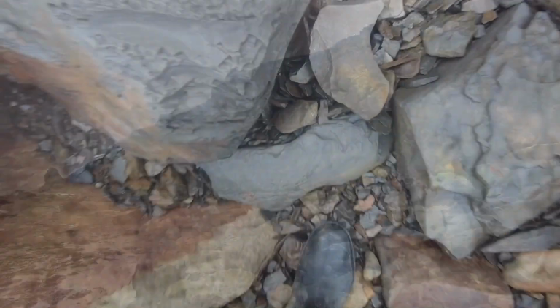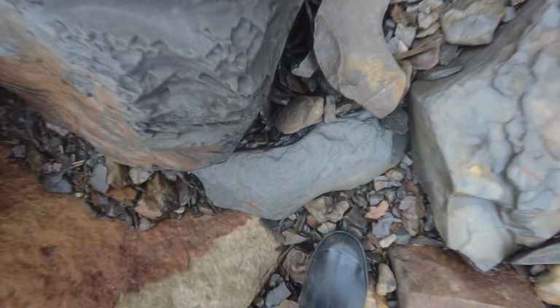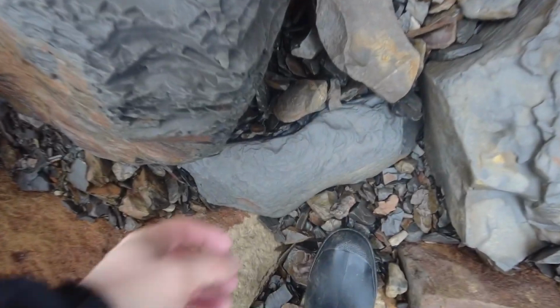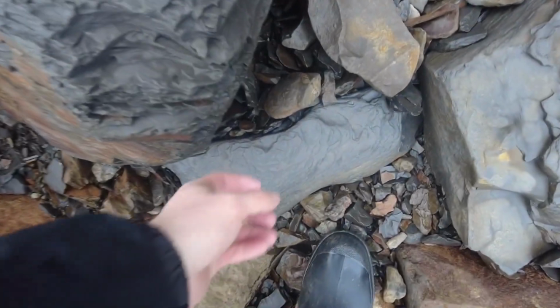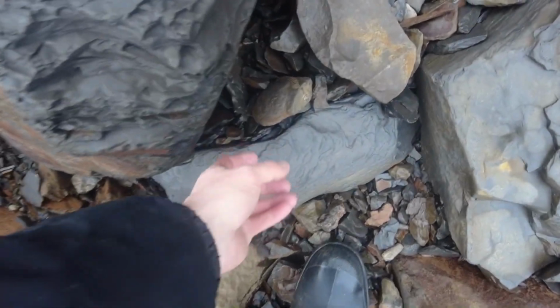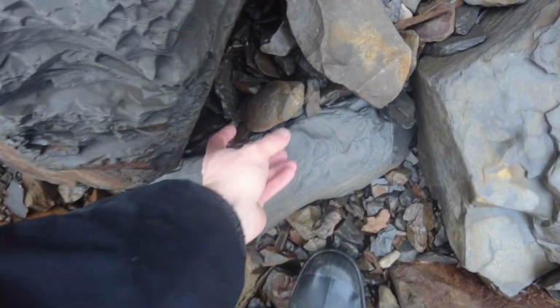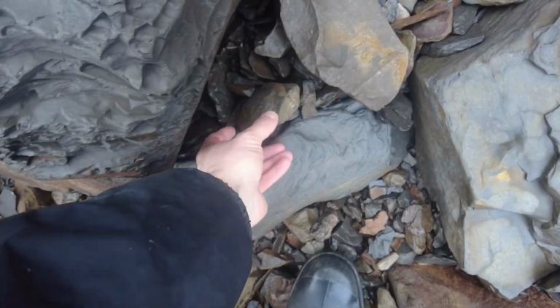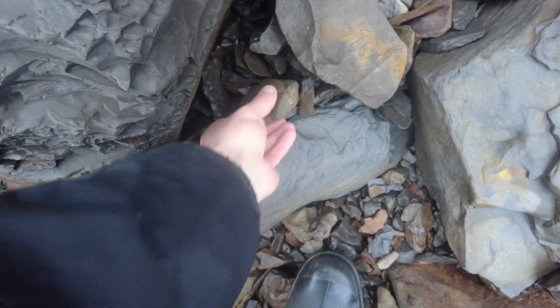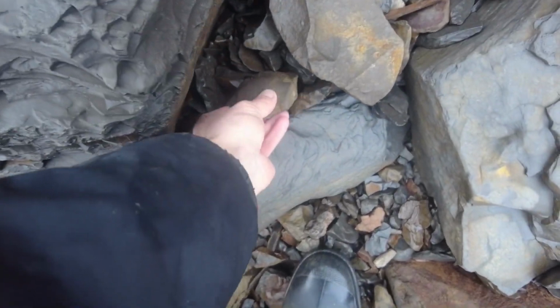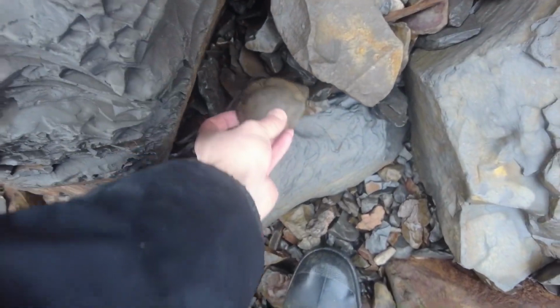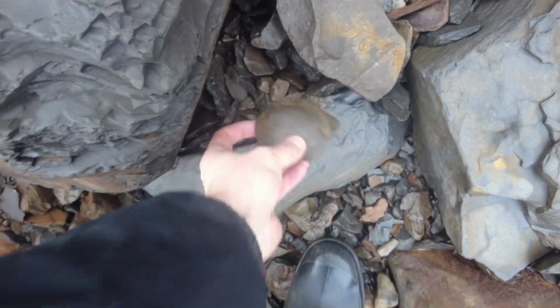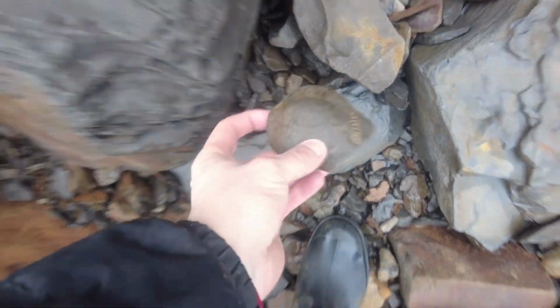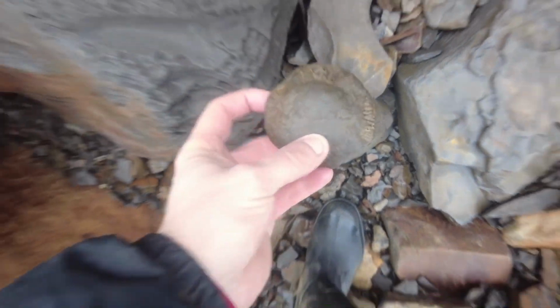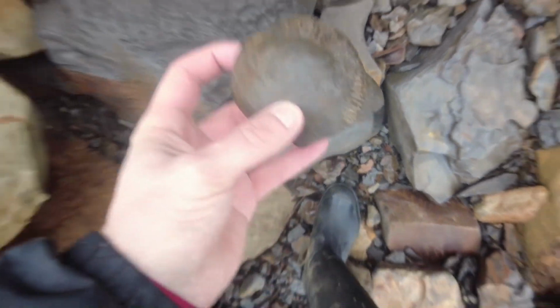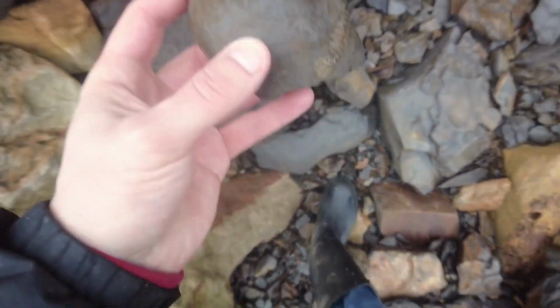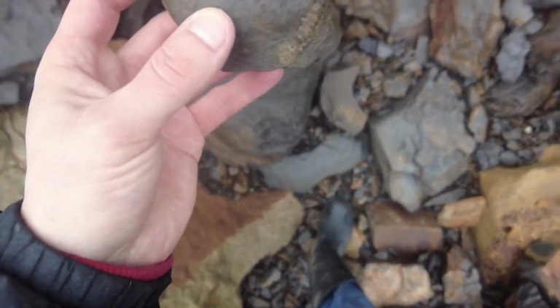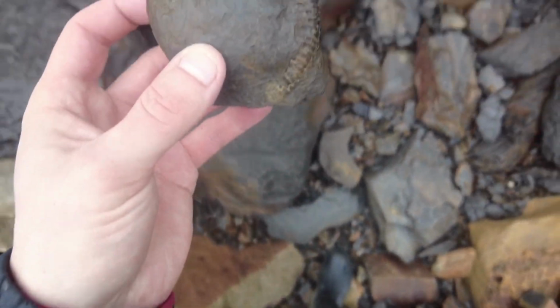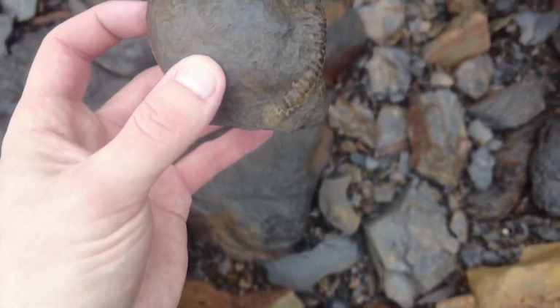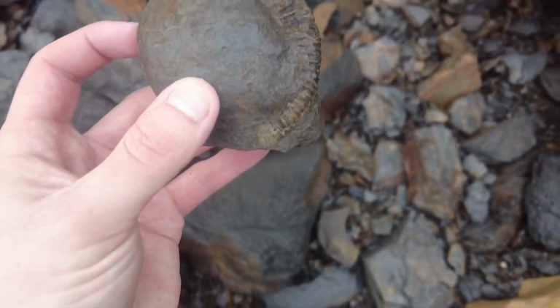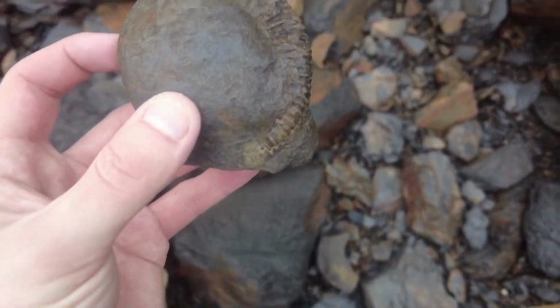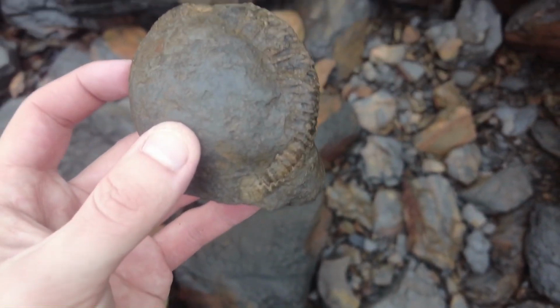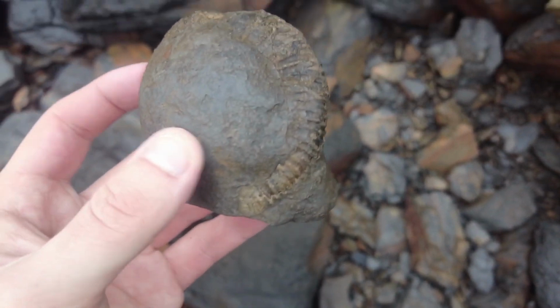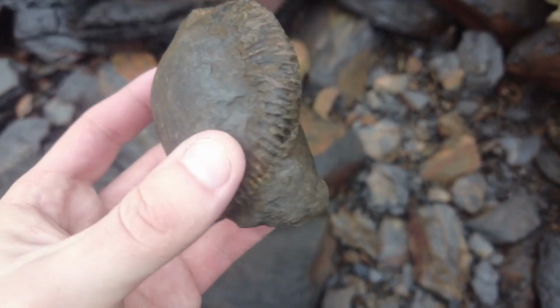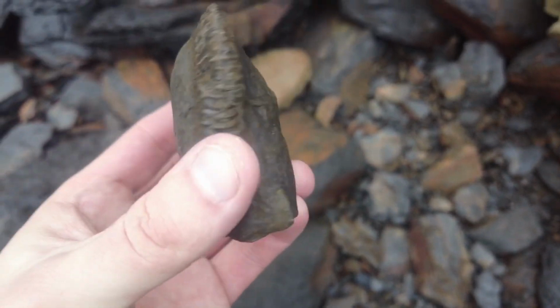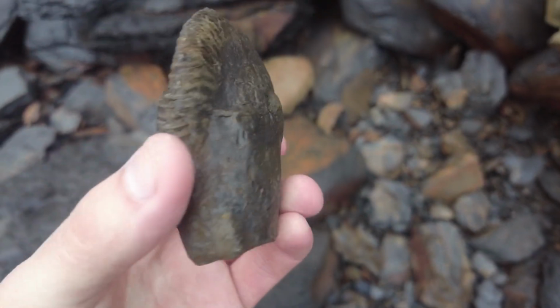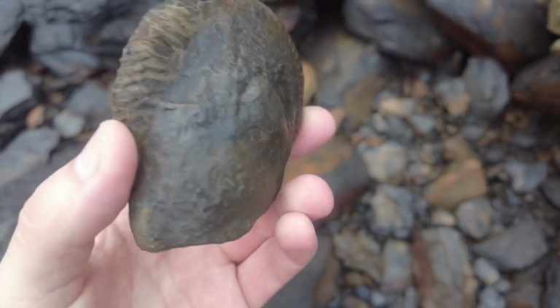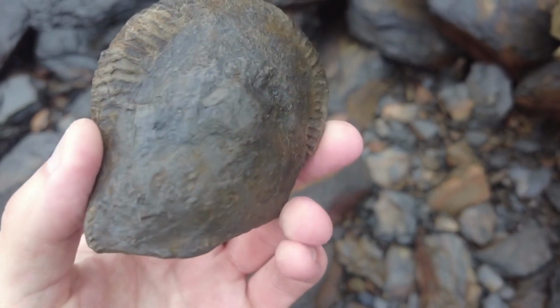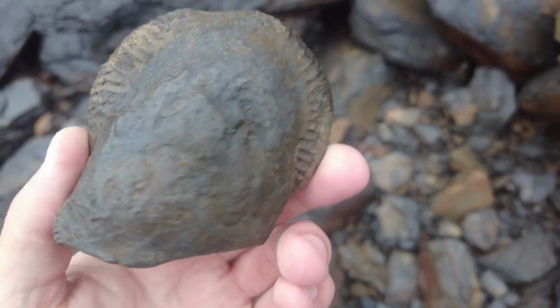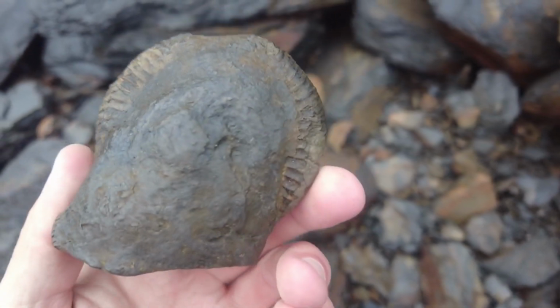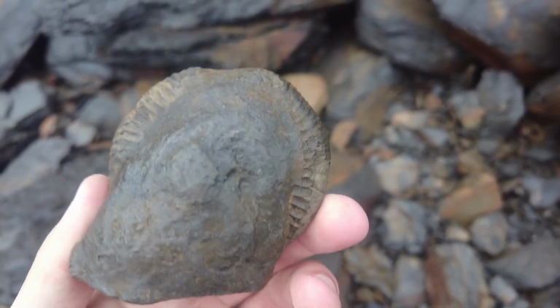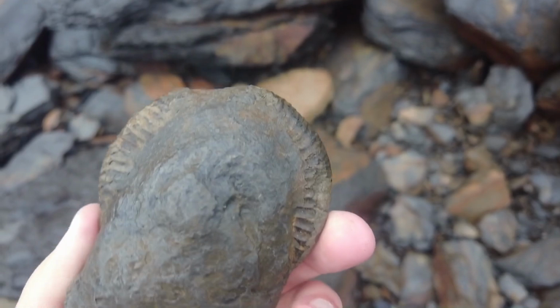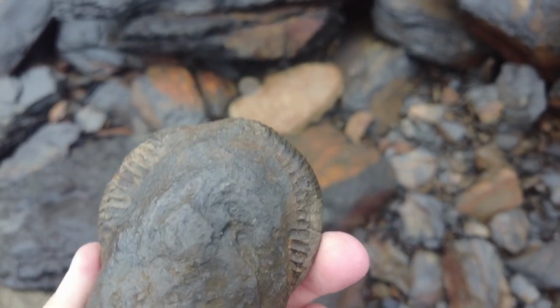Just spotted an ammonite on the floor. Looks fairly decent.